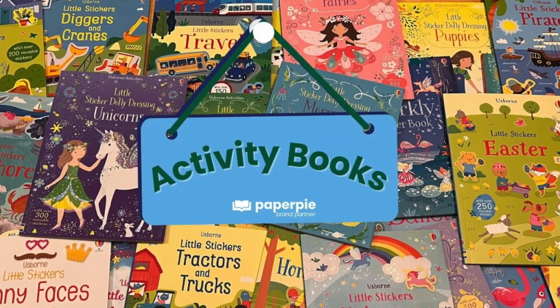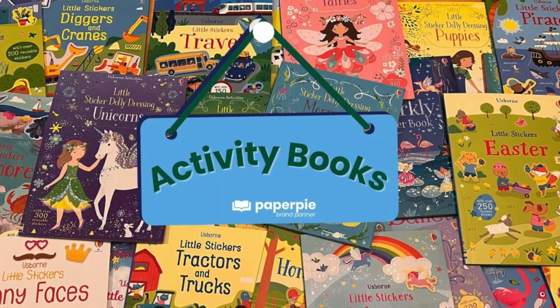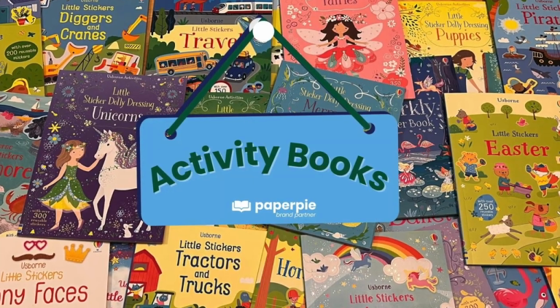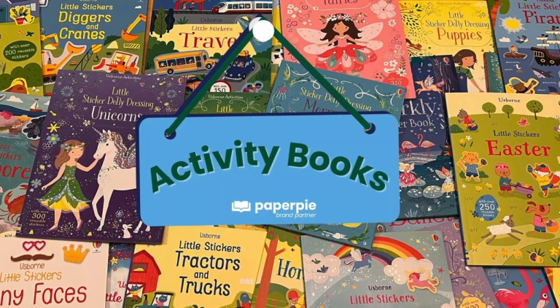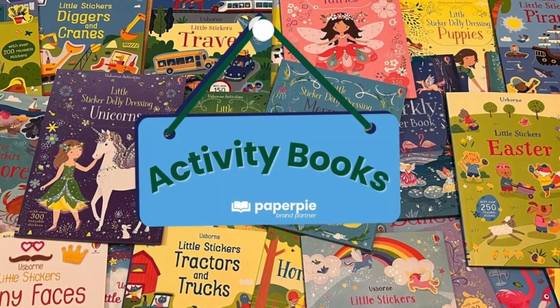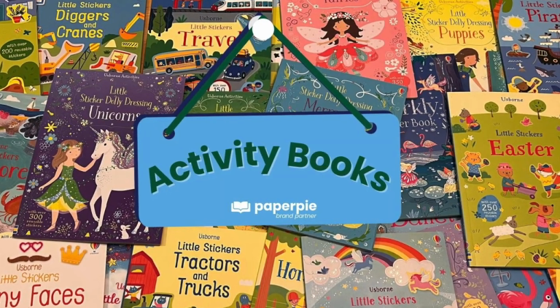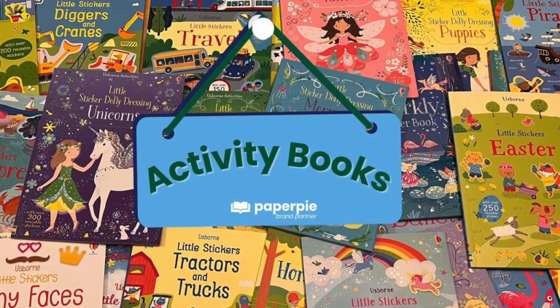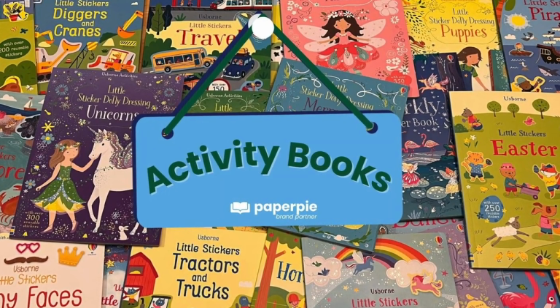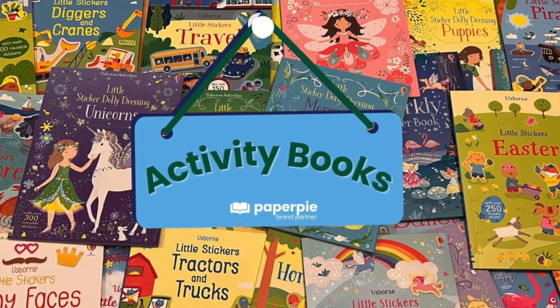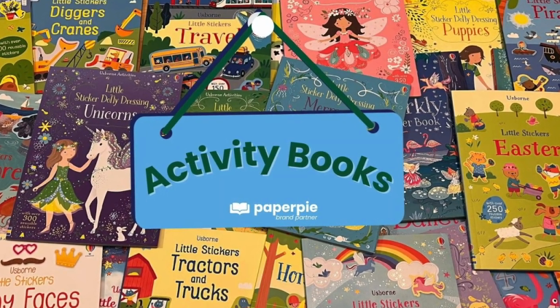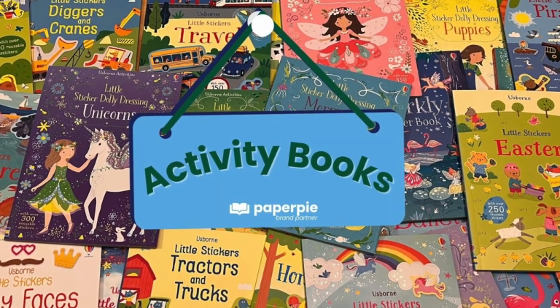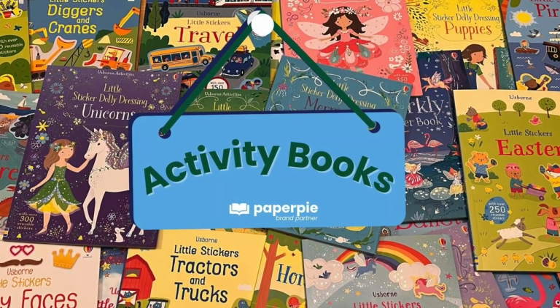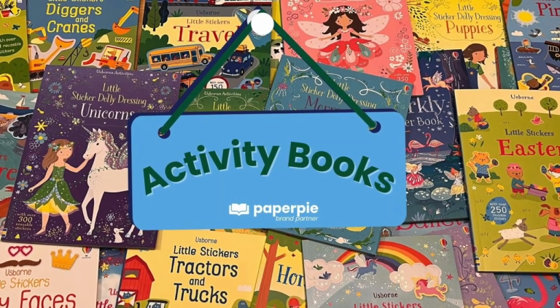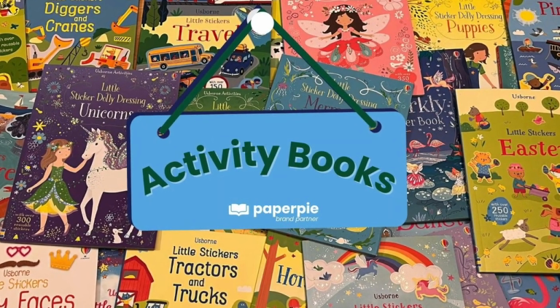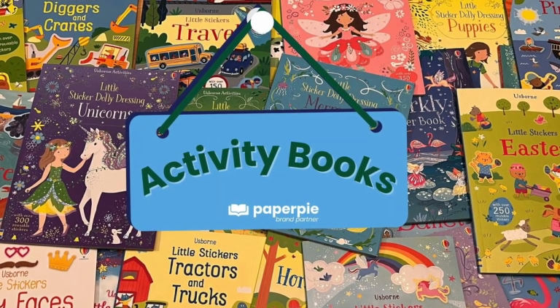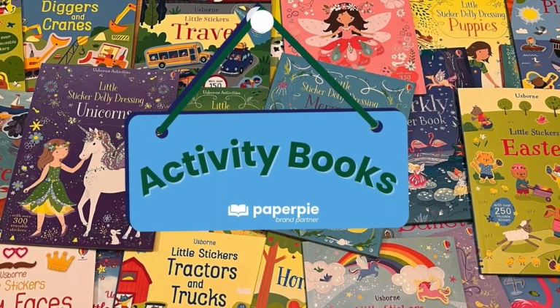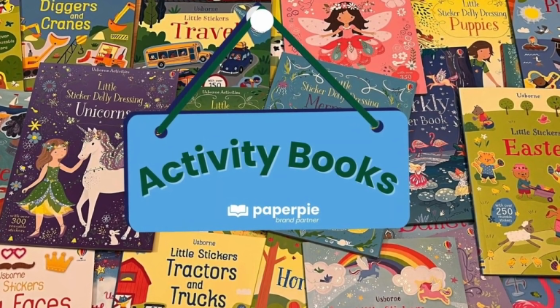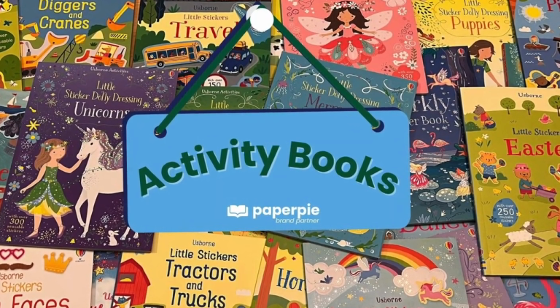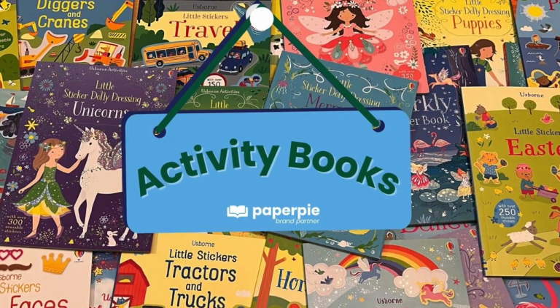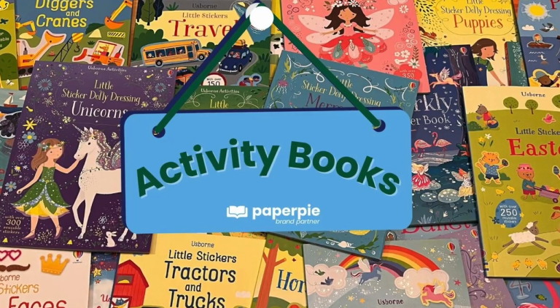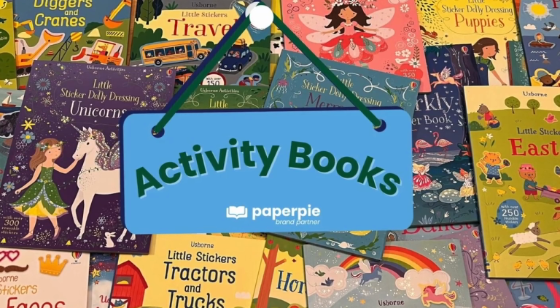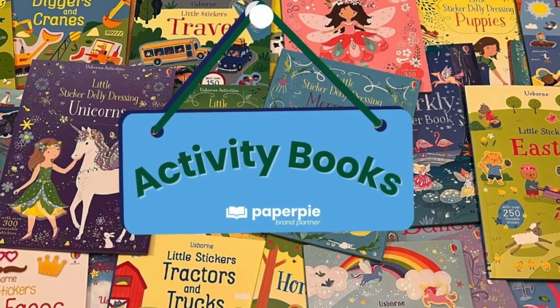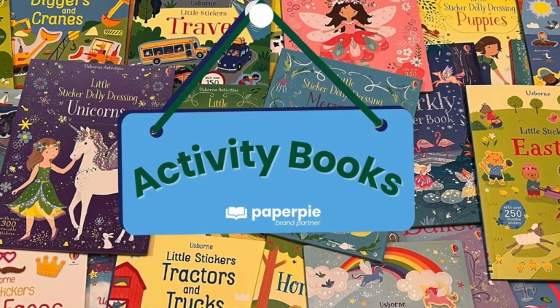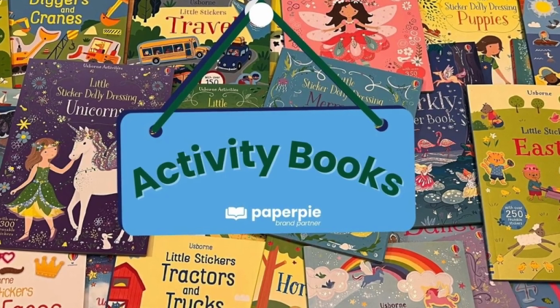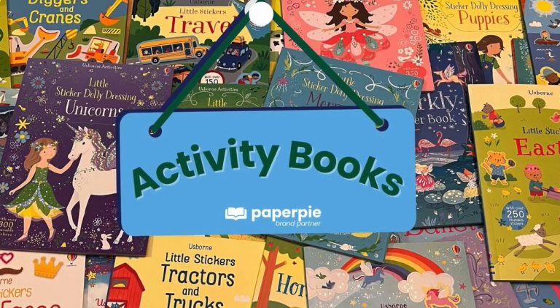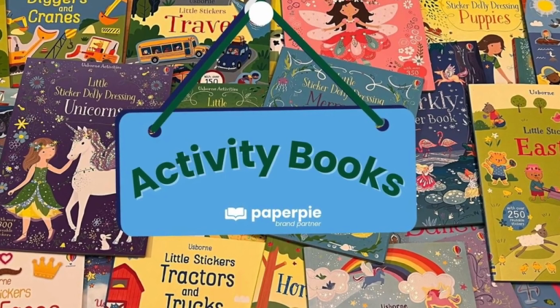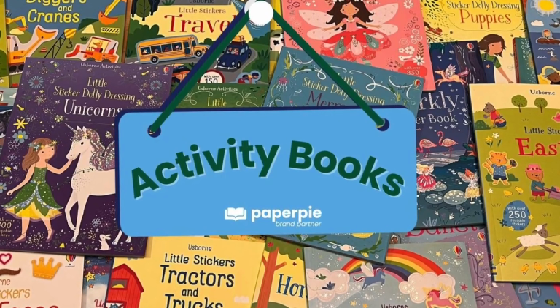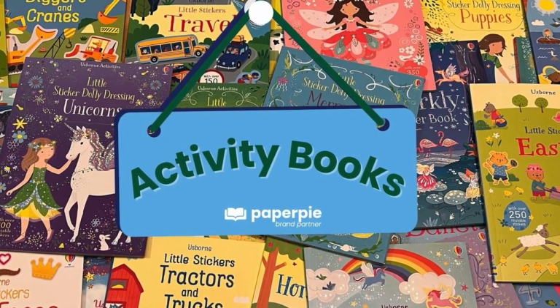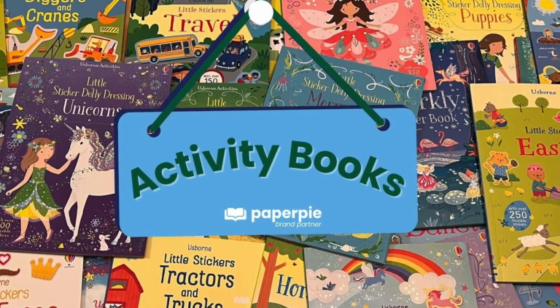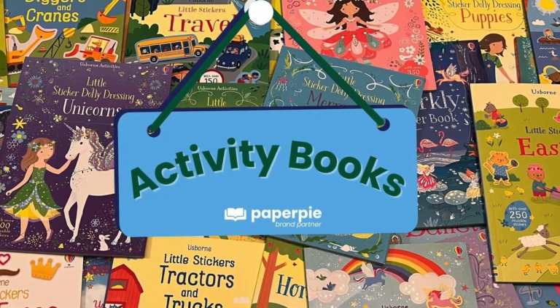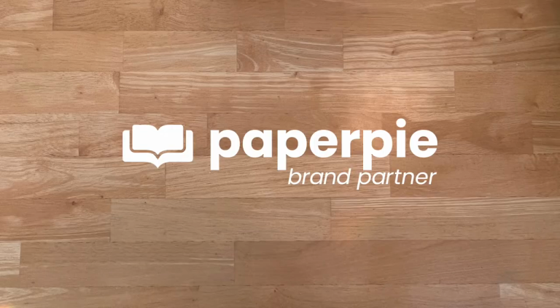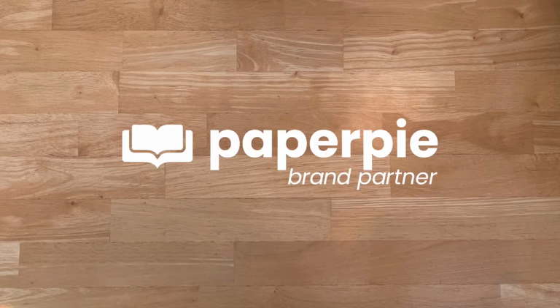Ask your Paper Pie brand partner for great ideas for activity books for your family.